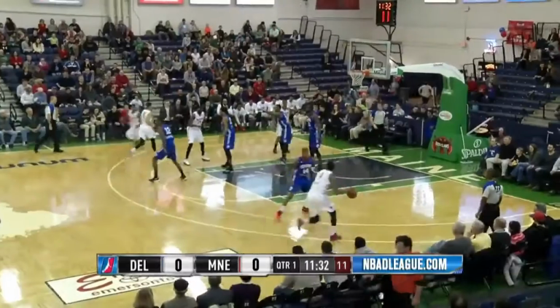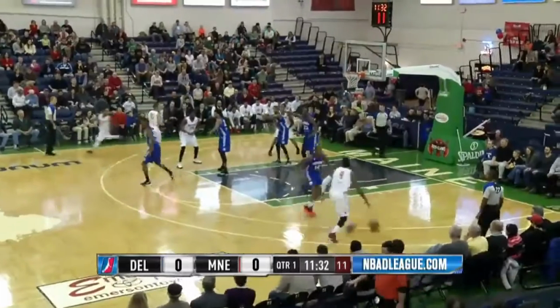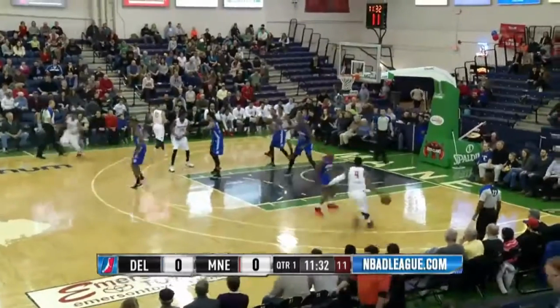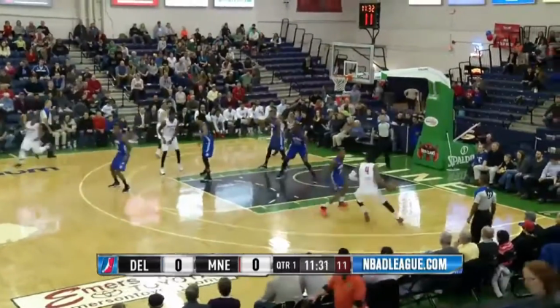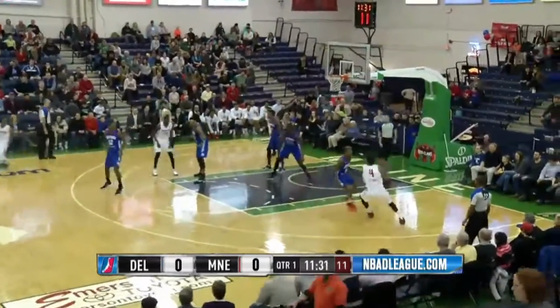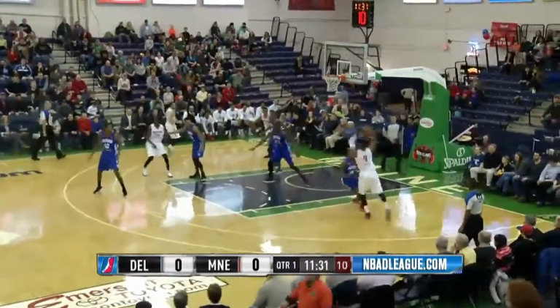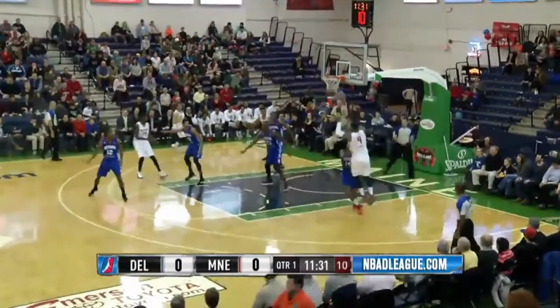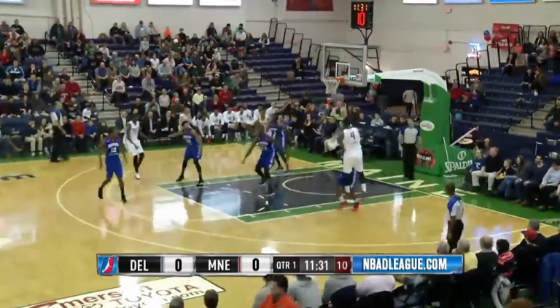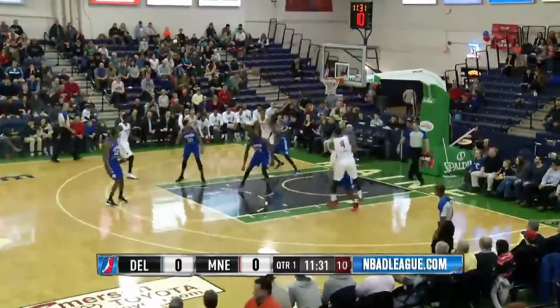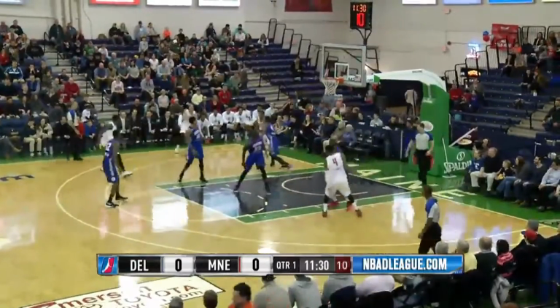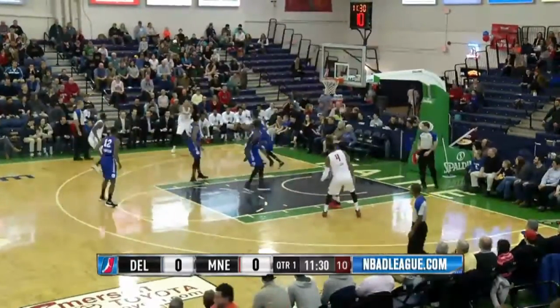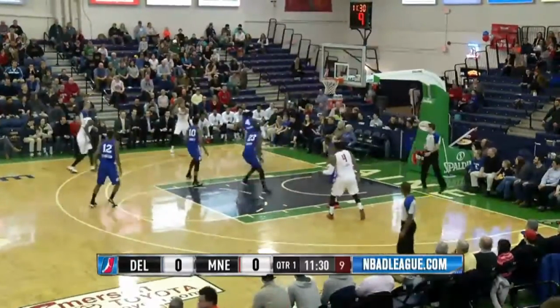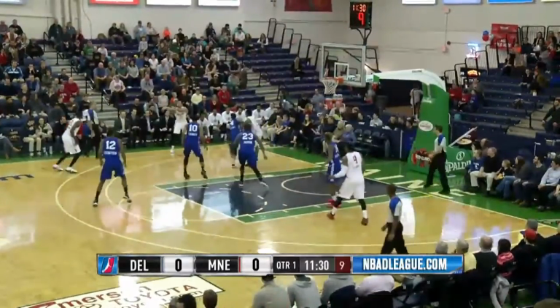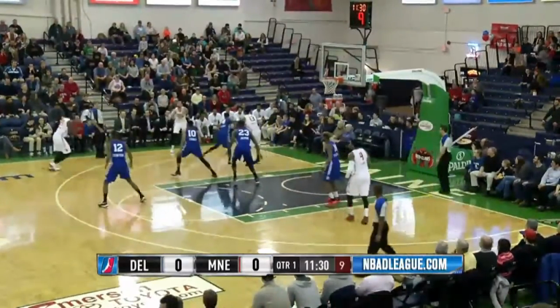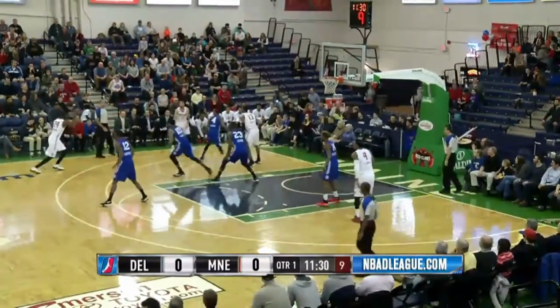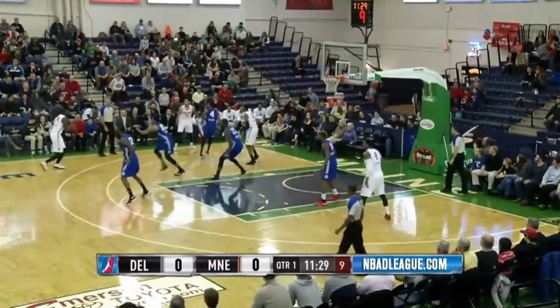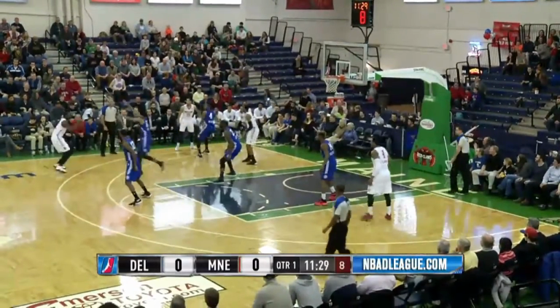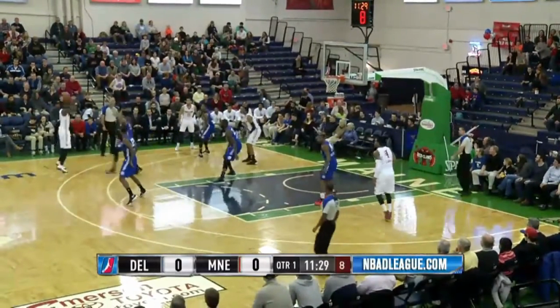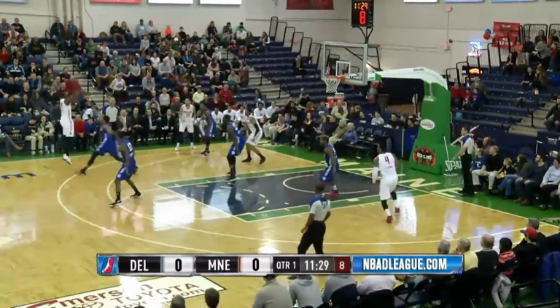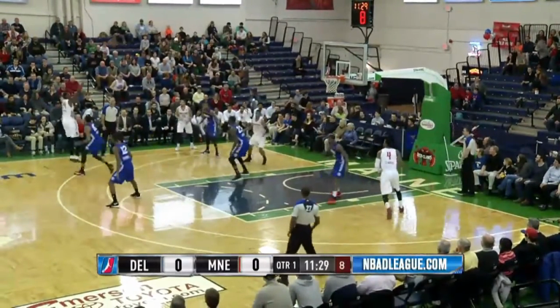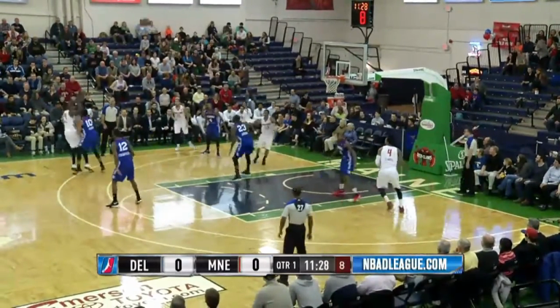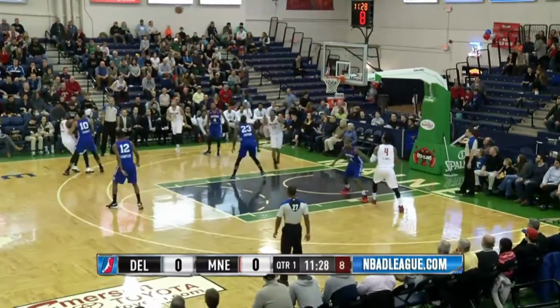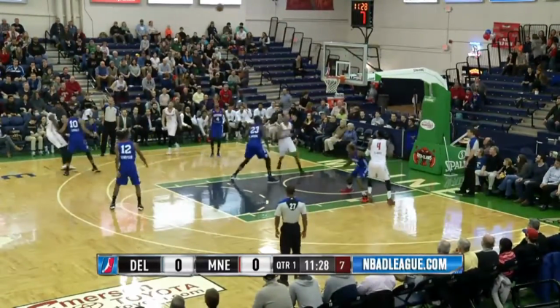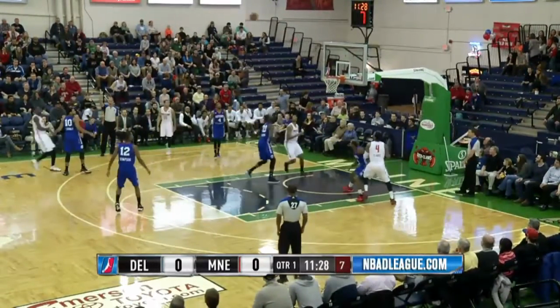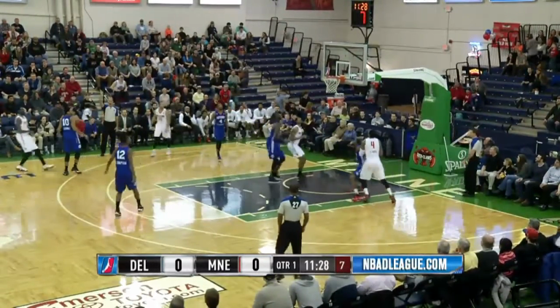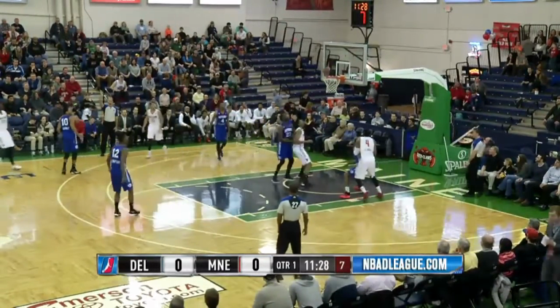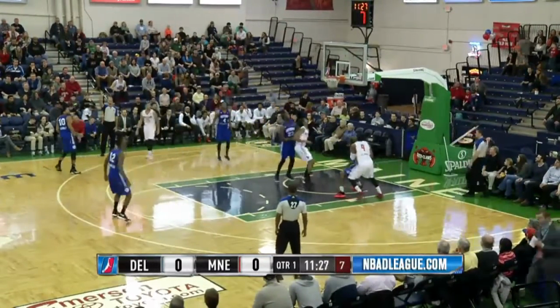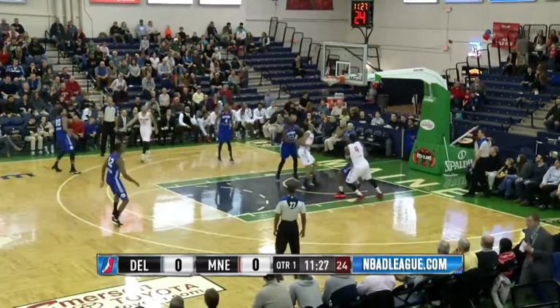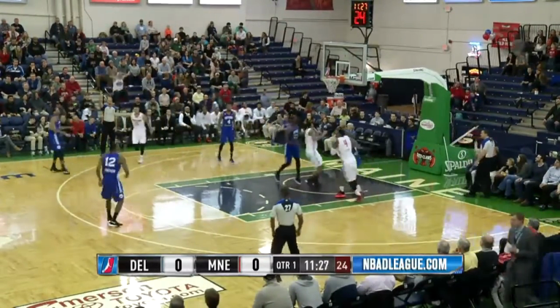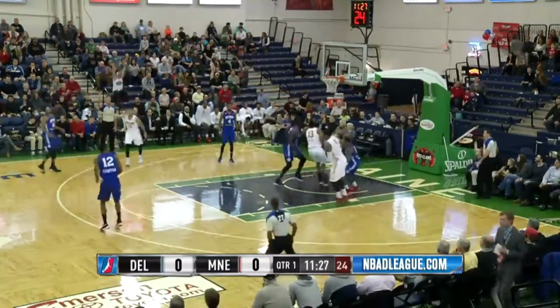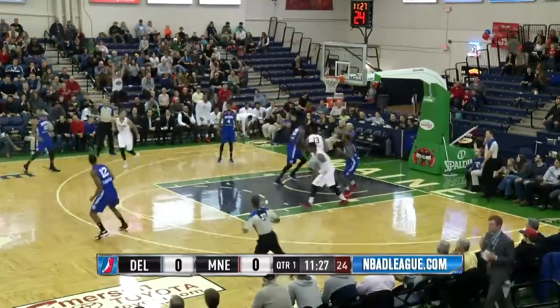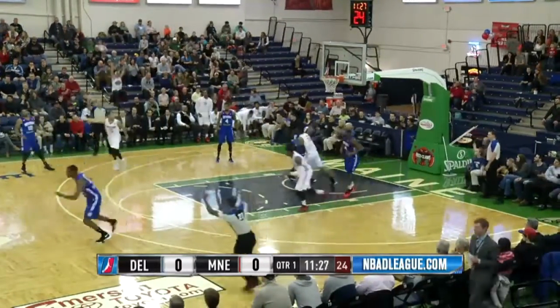Cody Clark. Clark cross-court pass back to Barry. Extra pass. Amari Johnson three ball up and that's good.